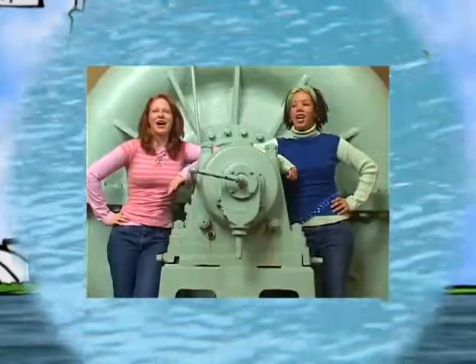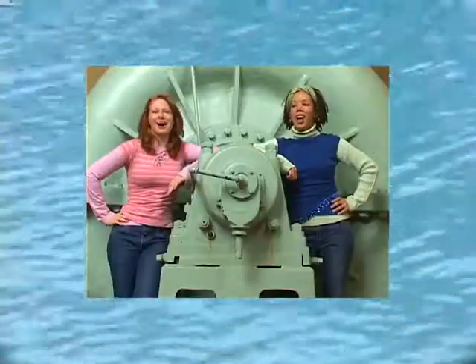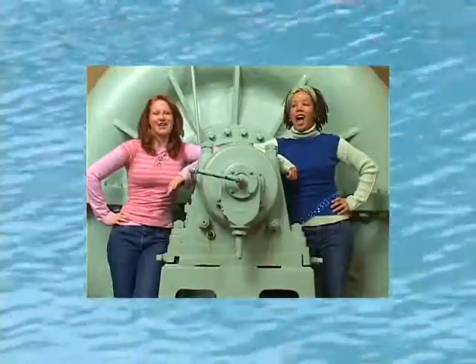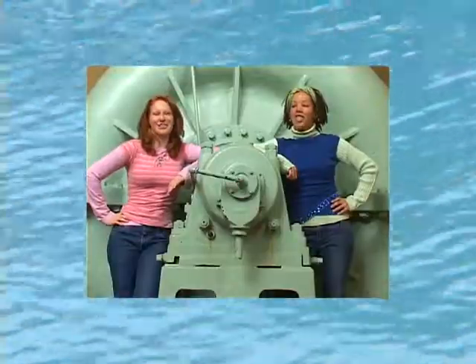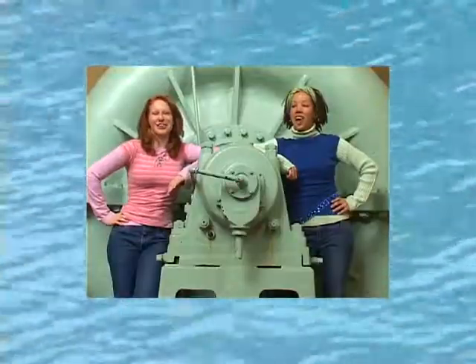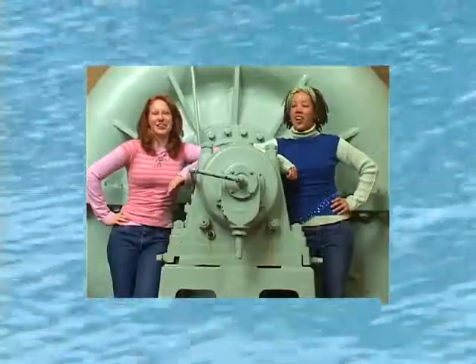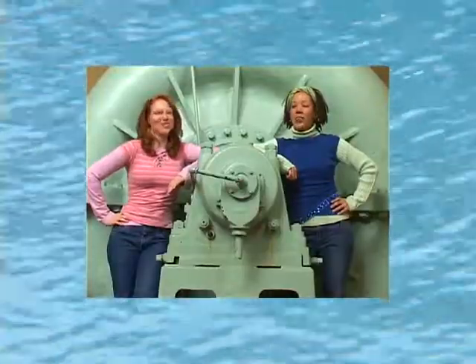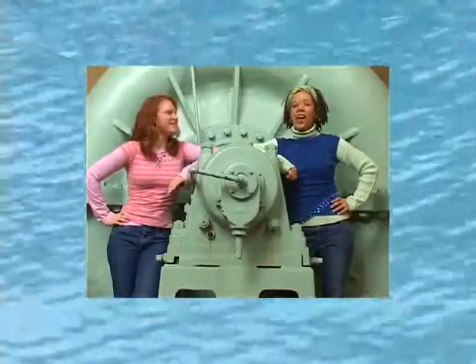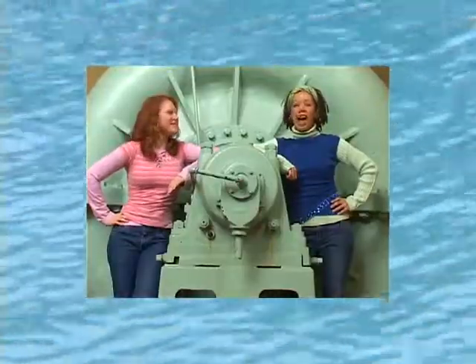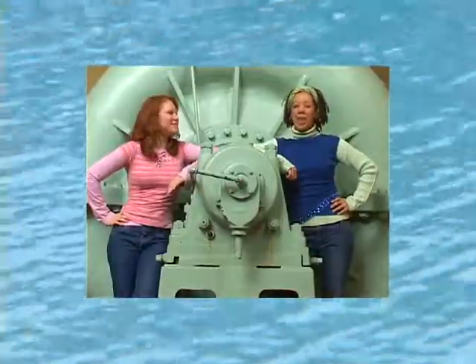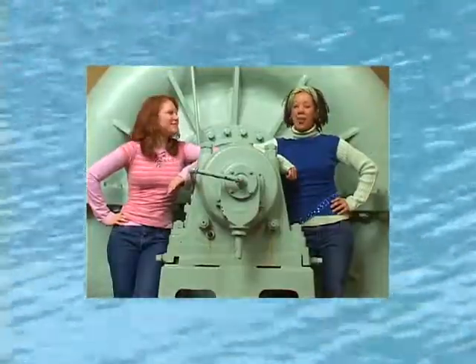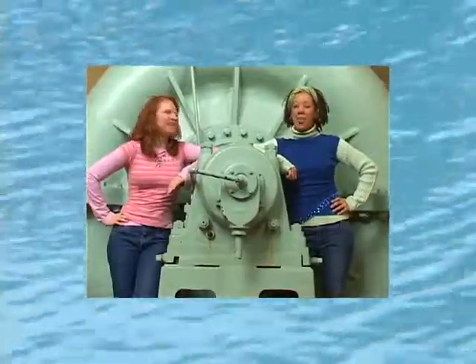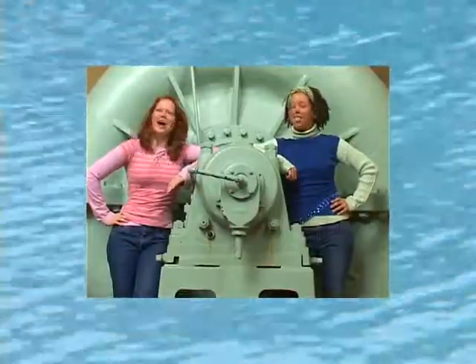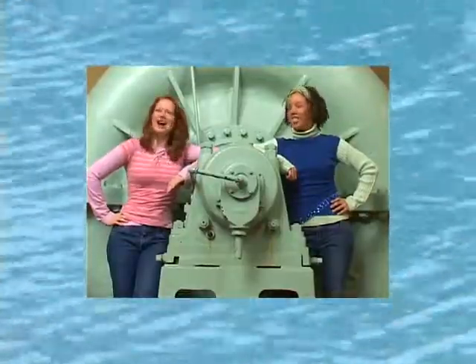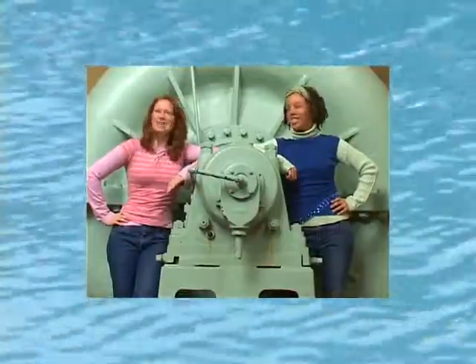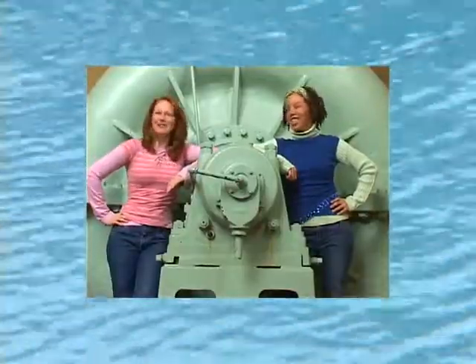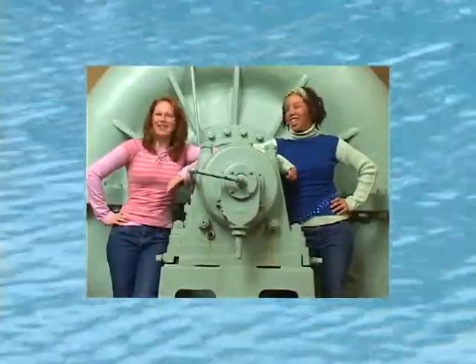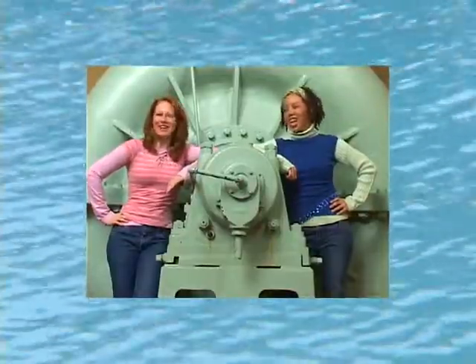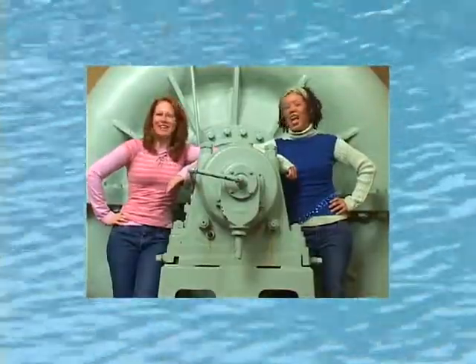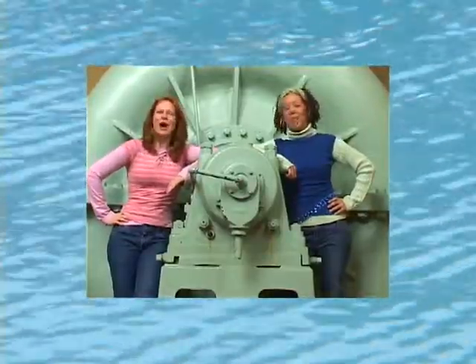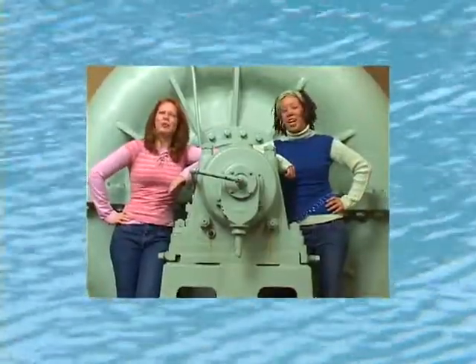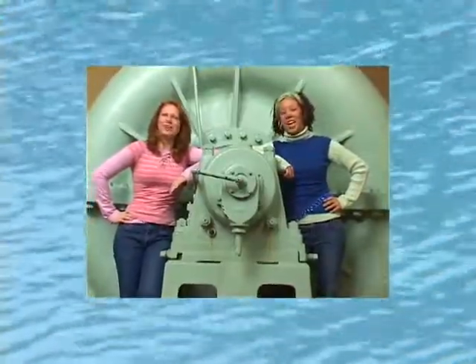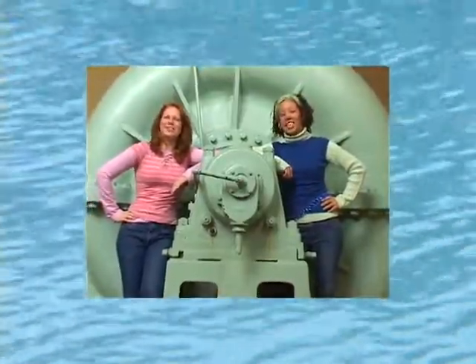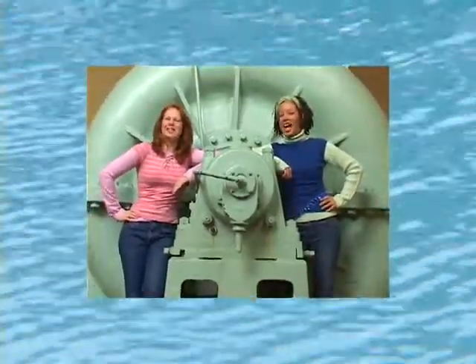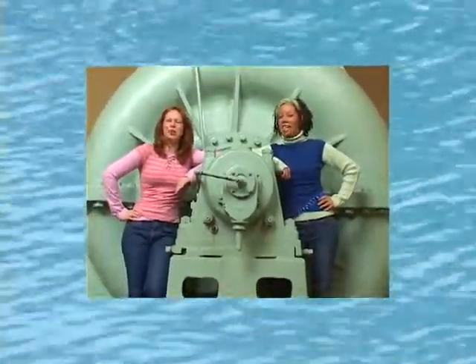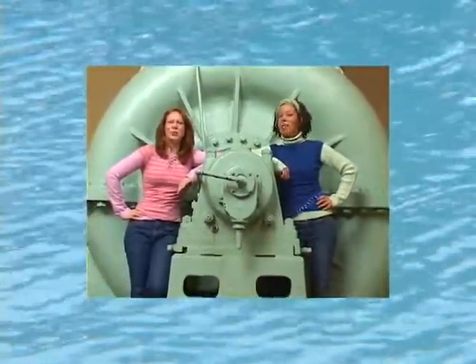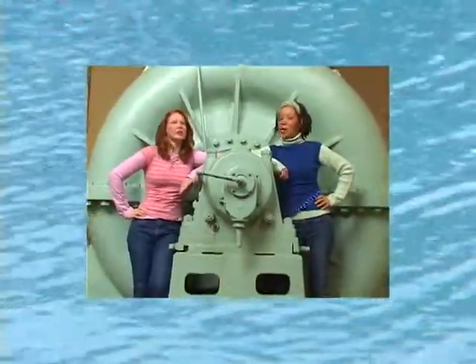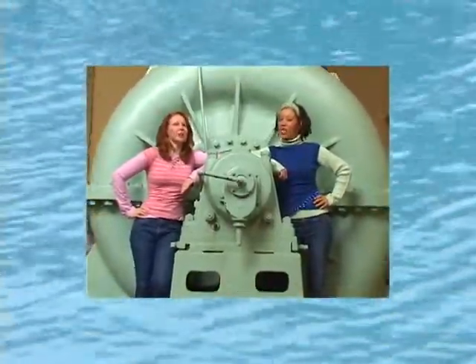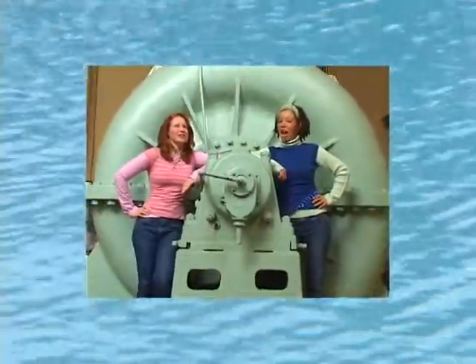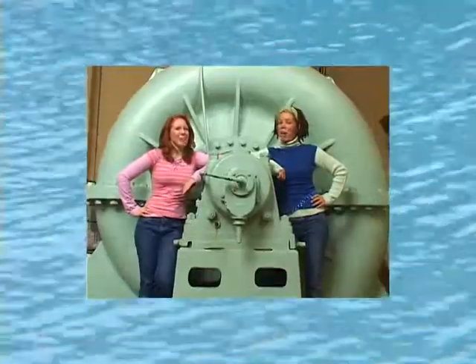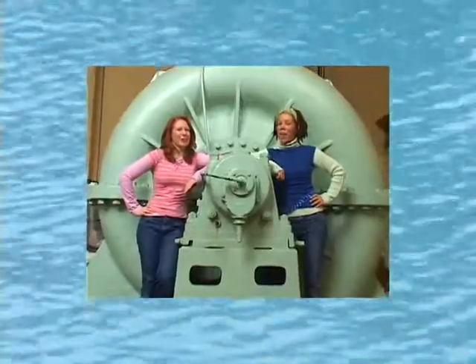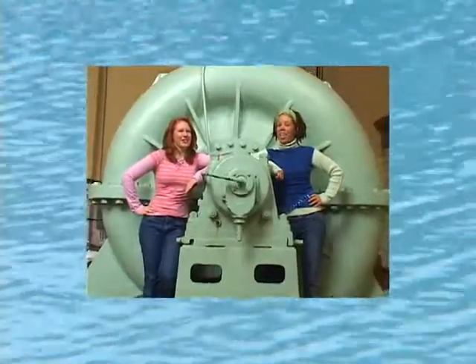Hi Toronto! I'm Abby and I'm Loretta, and we are here to tell you about your tap water.